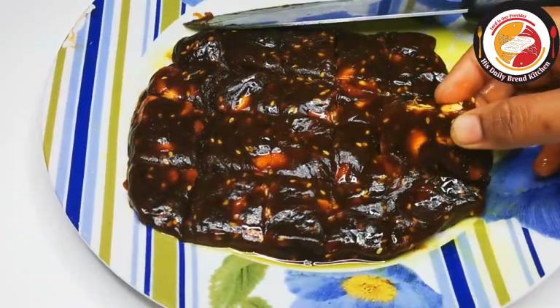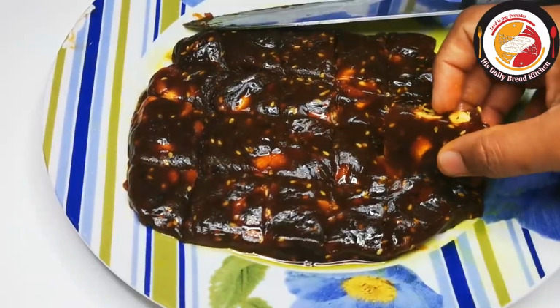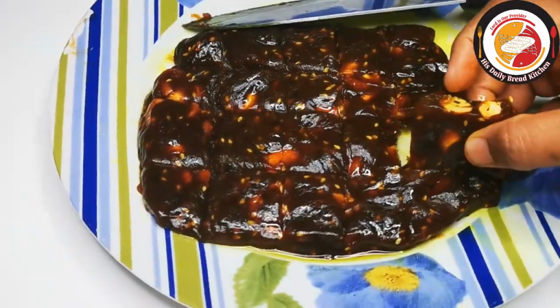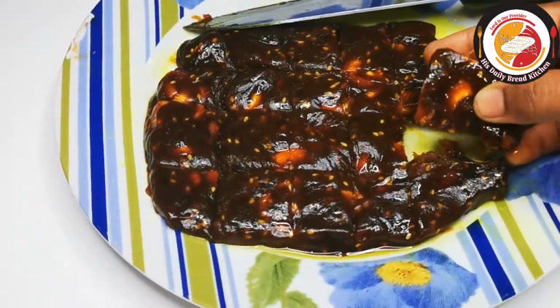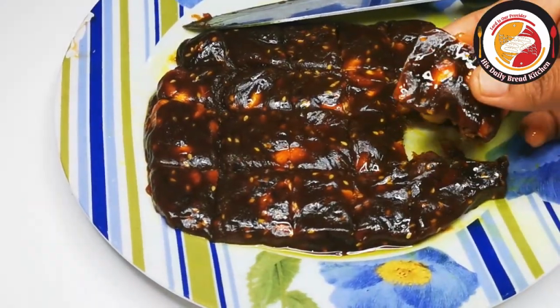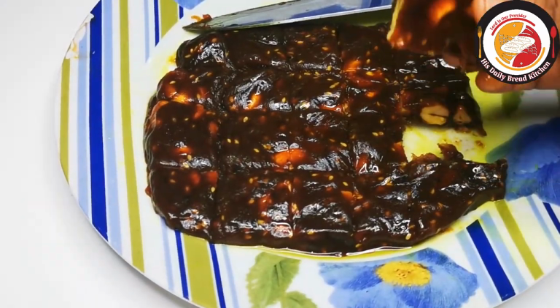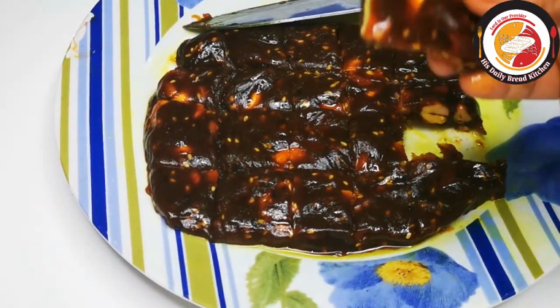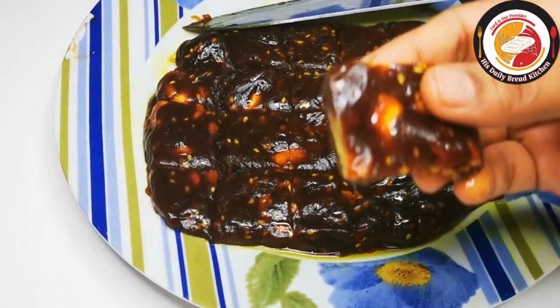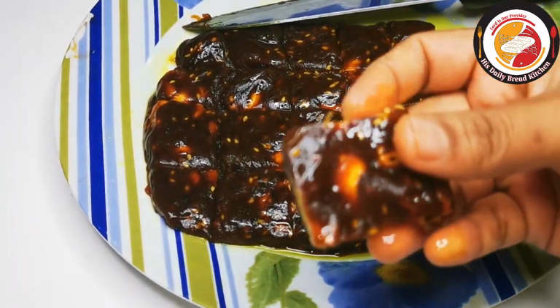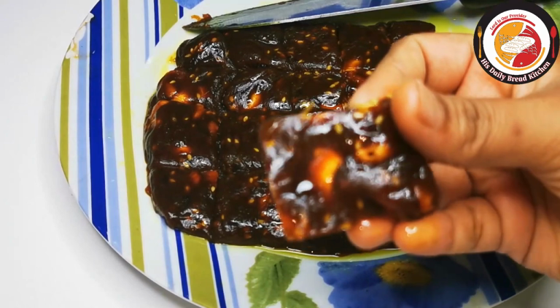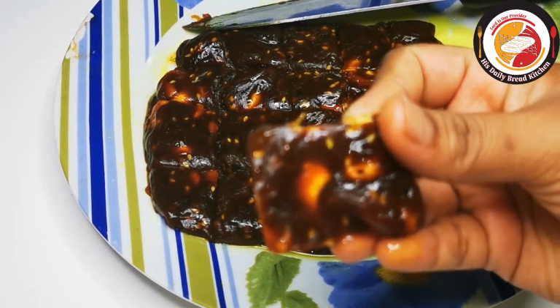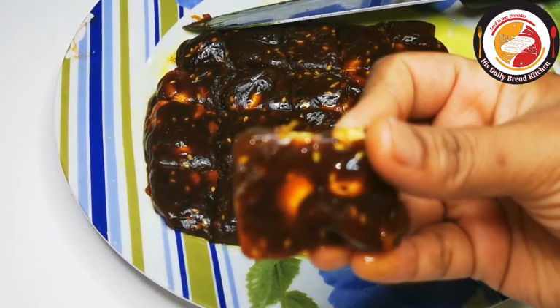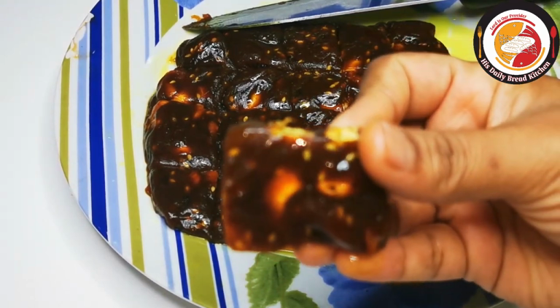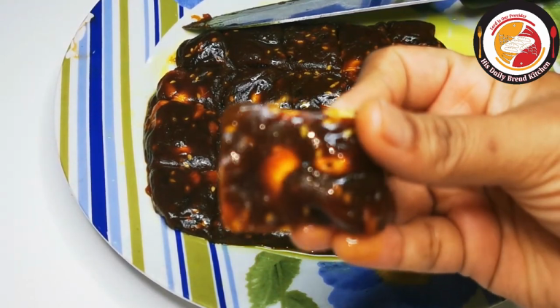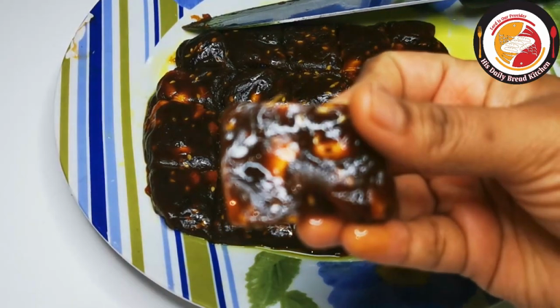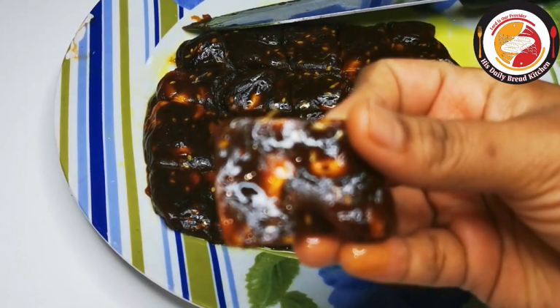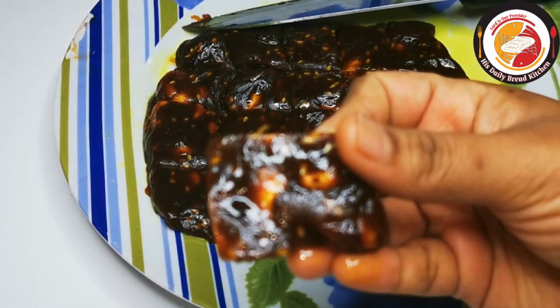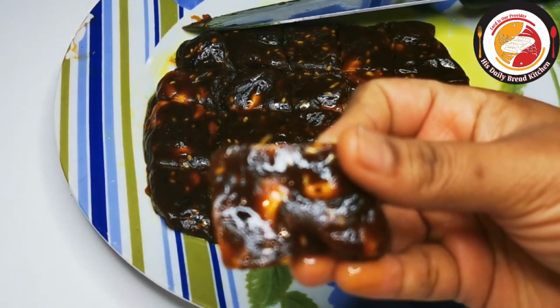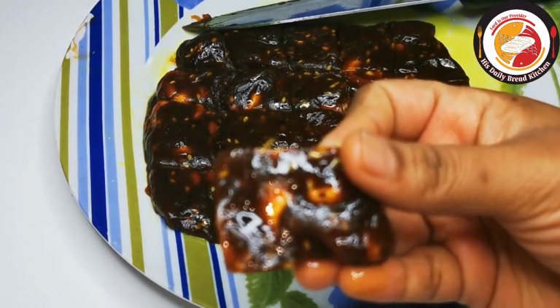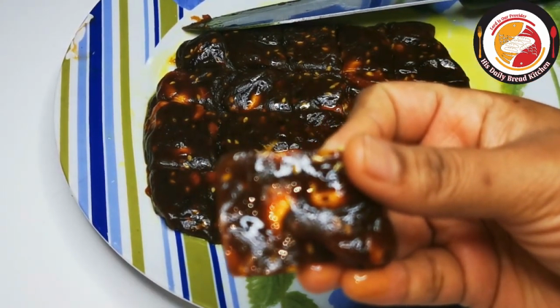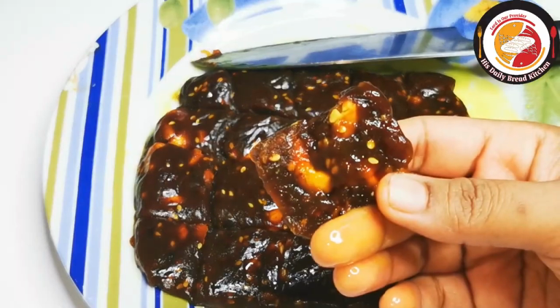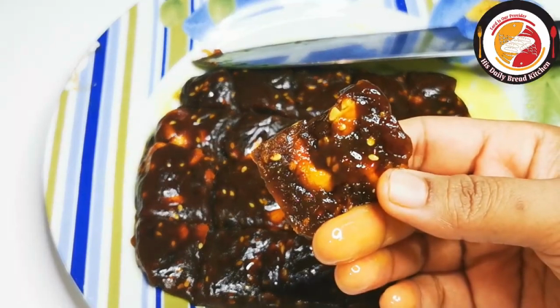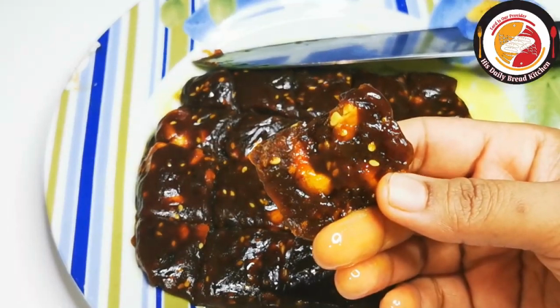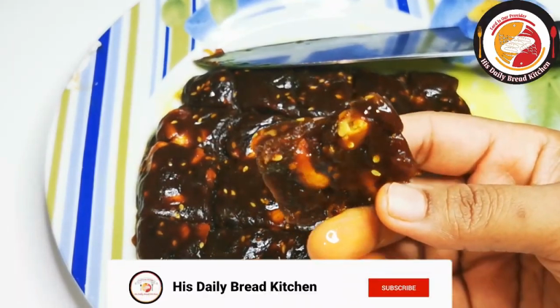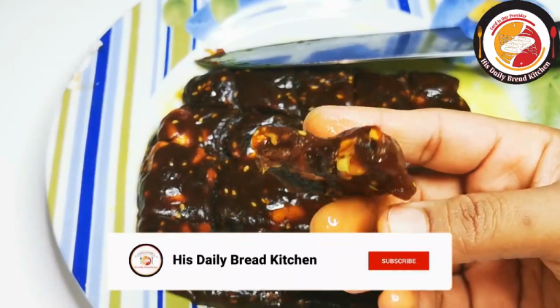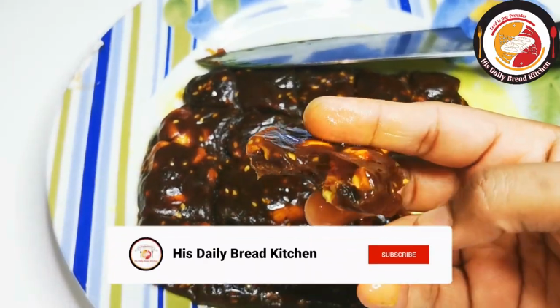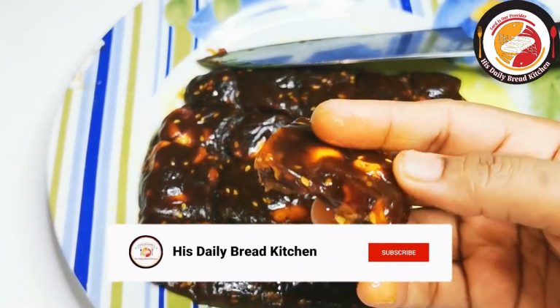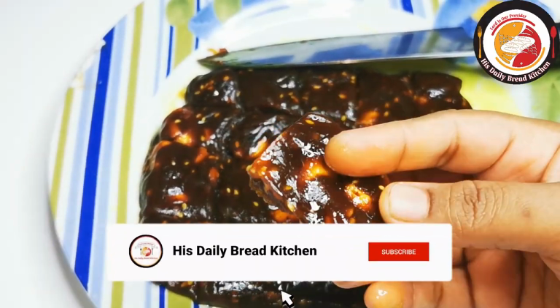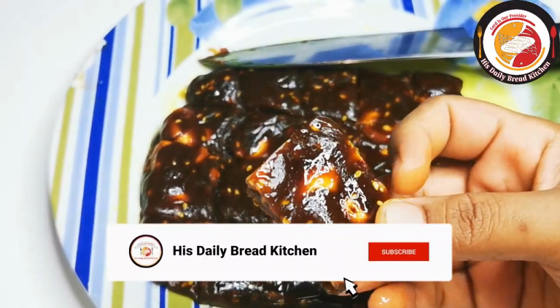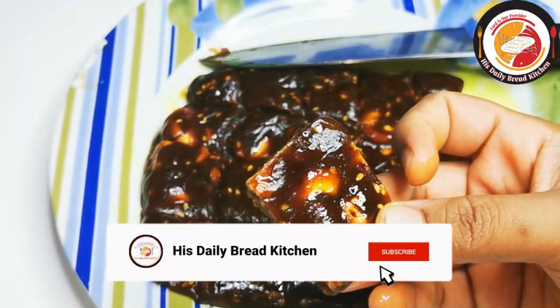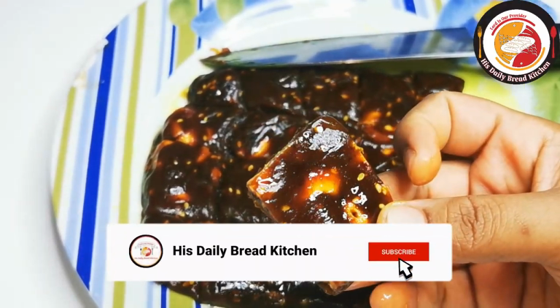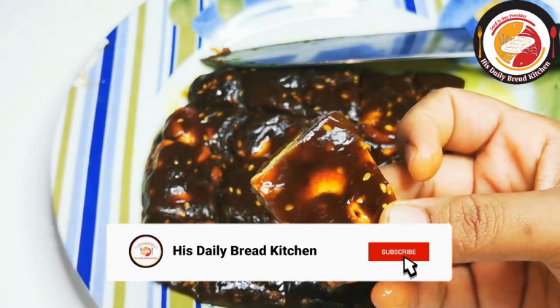This is how it looks — so tasty and also super easy to make at home. Do try it, you will like it for sure!